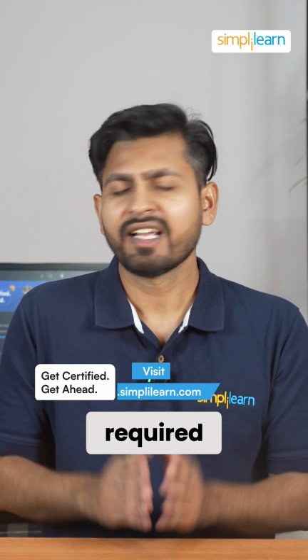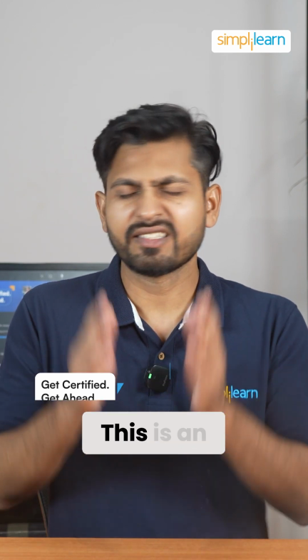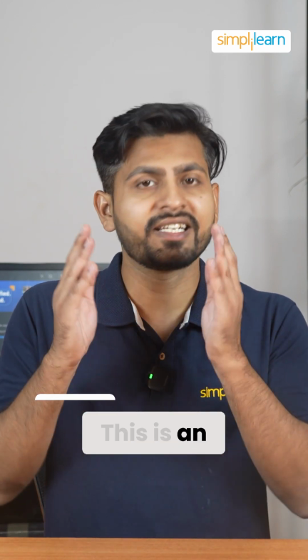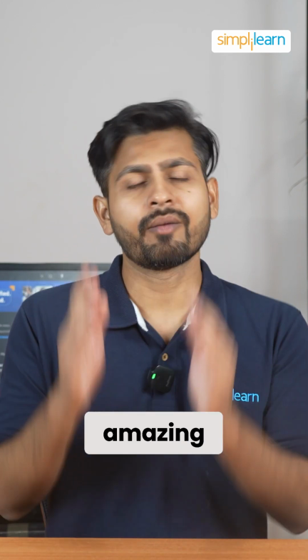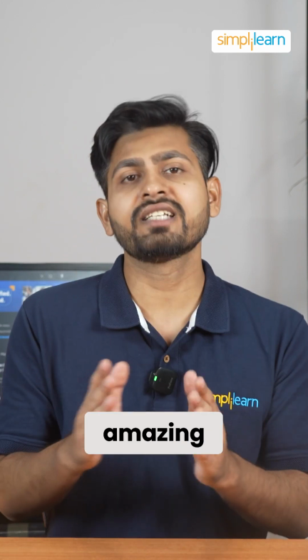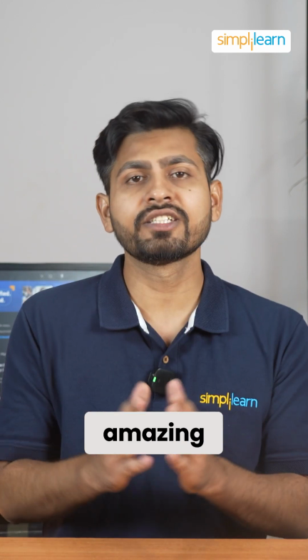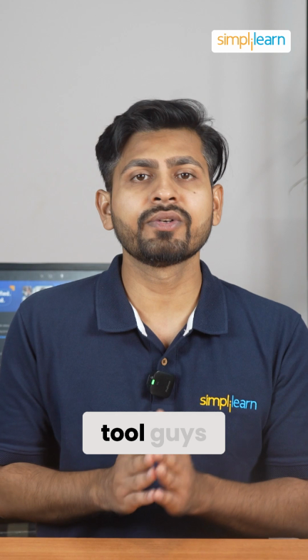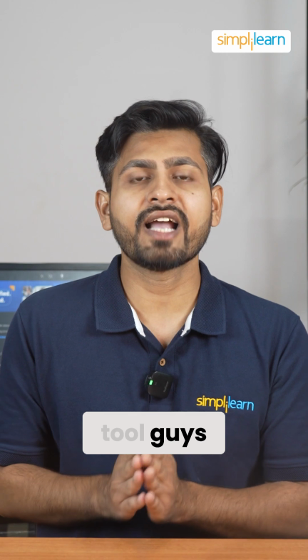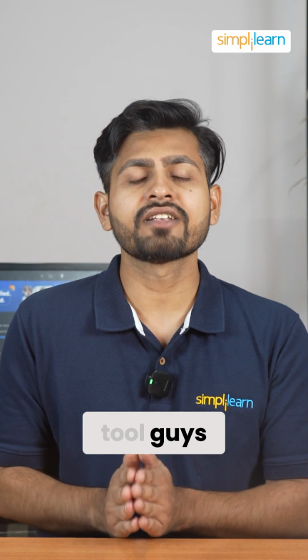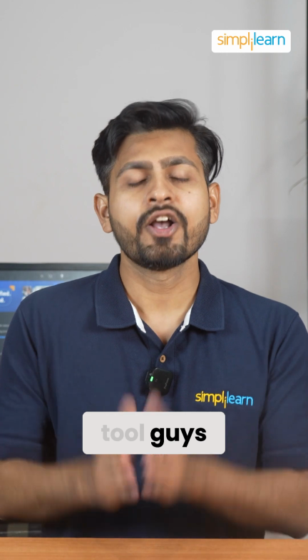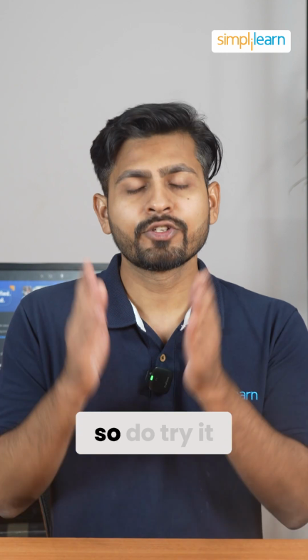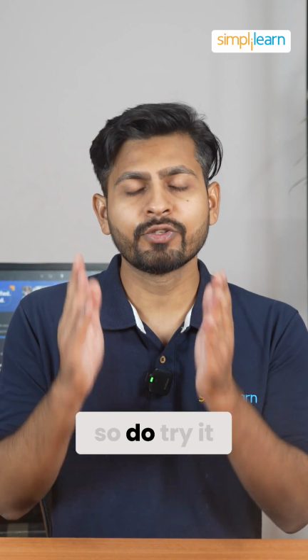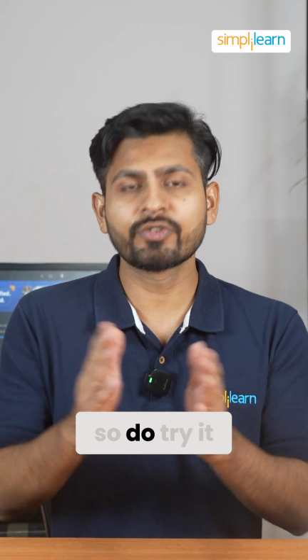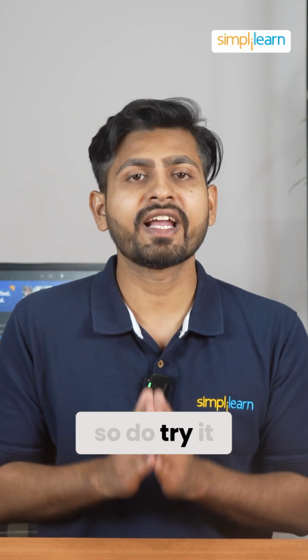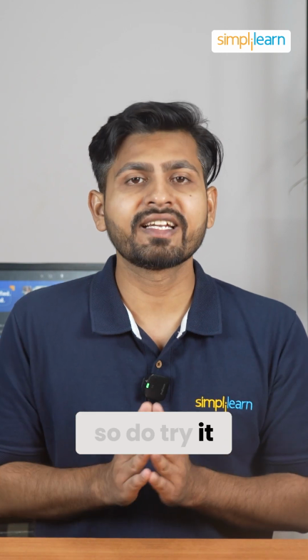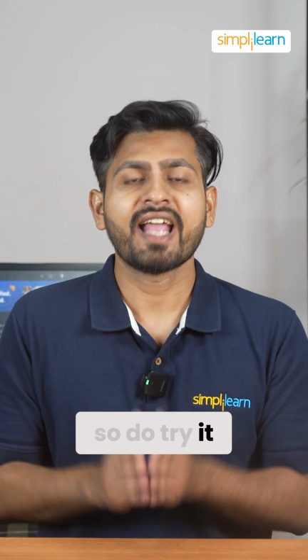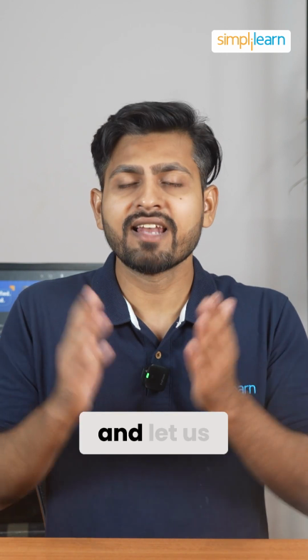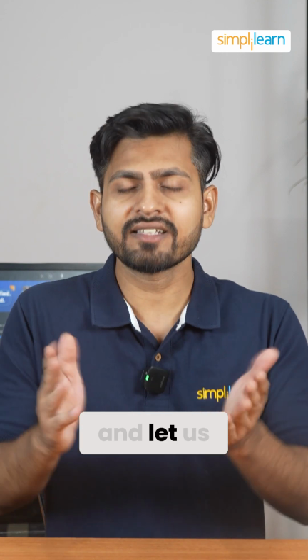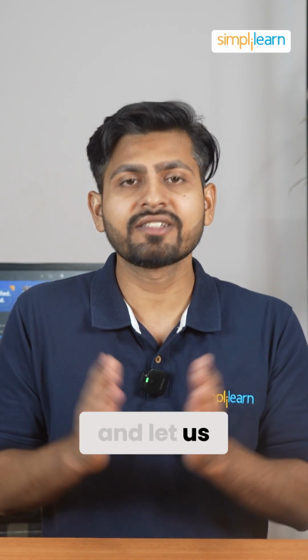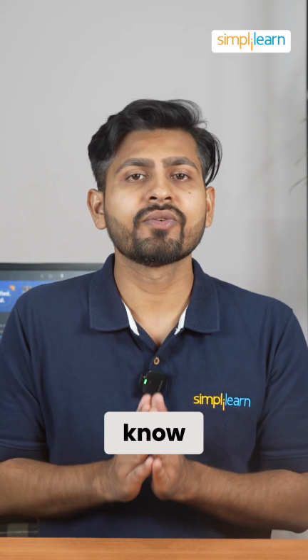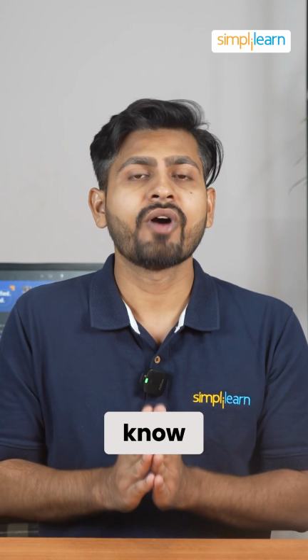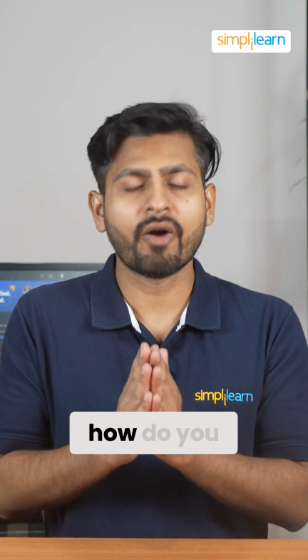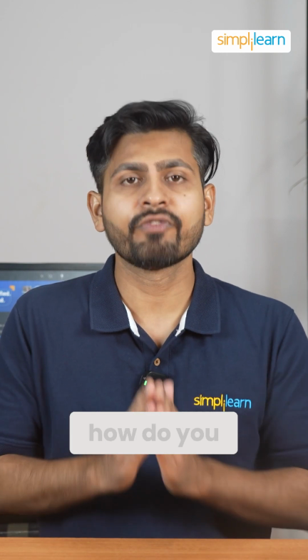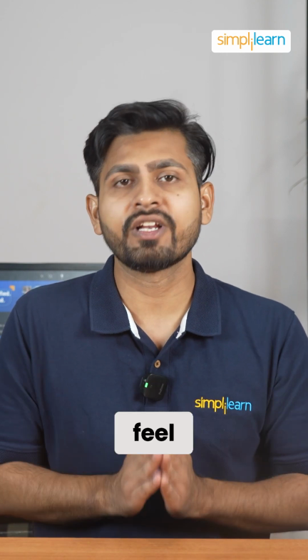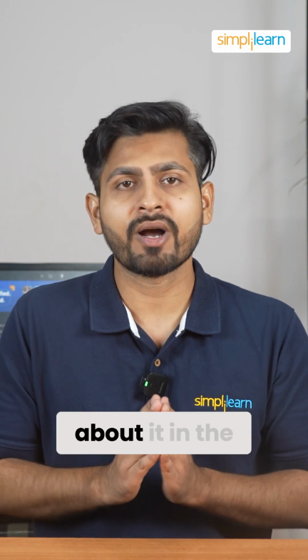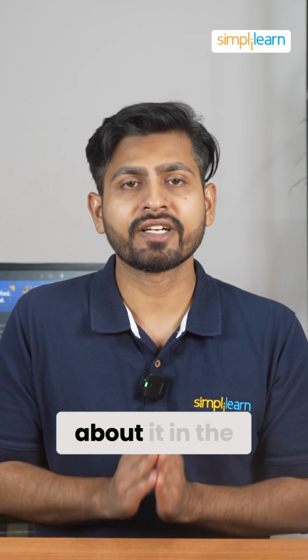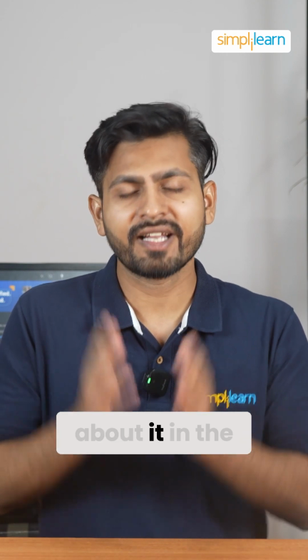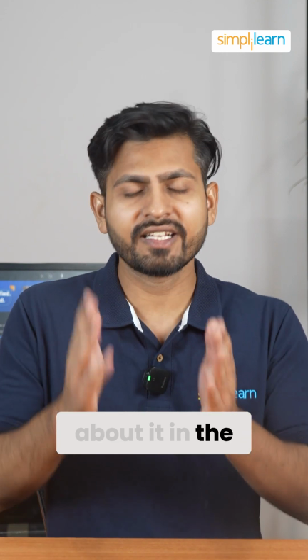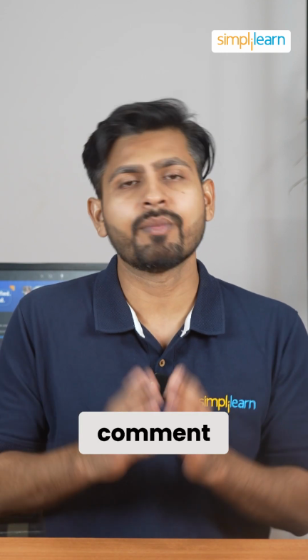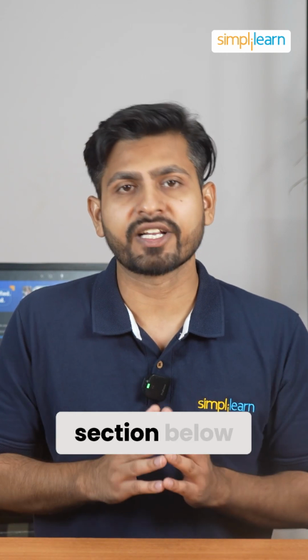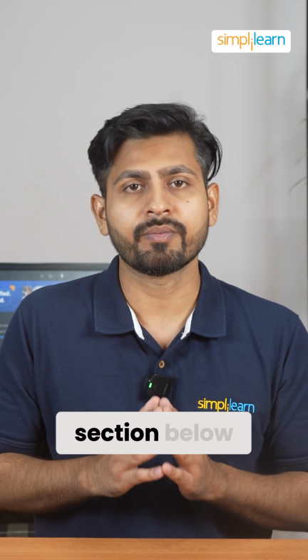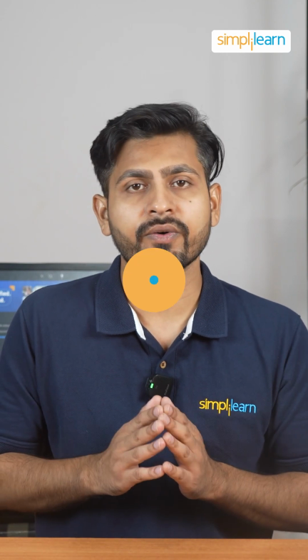This is an amazing tool, guys, so do try it and let us know how you feel about it in the comment section below.